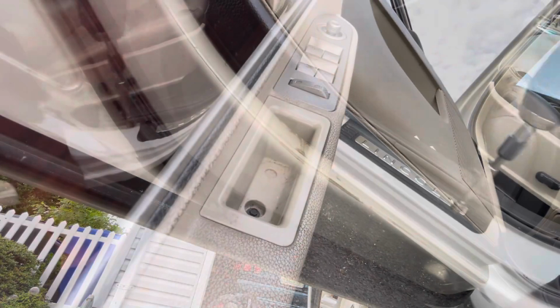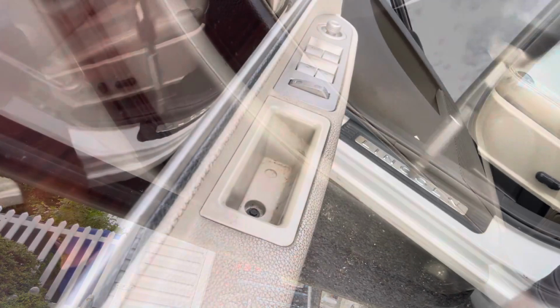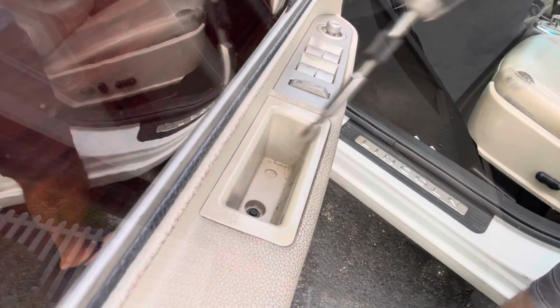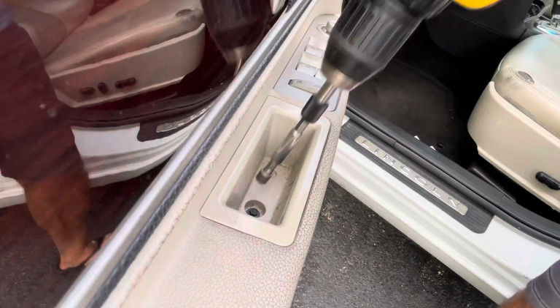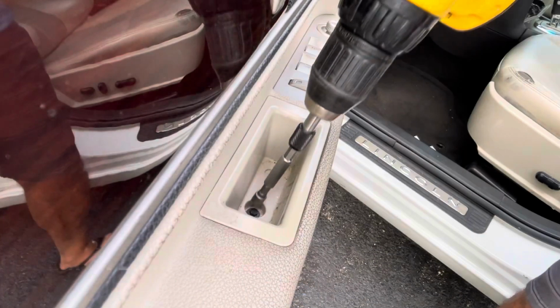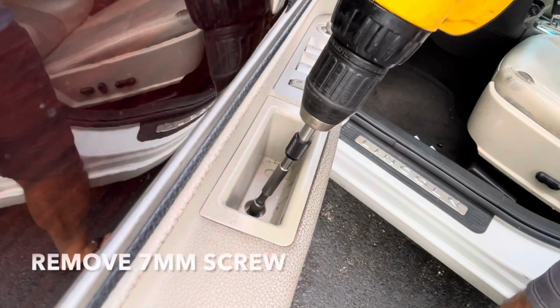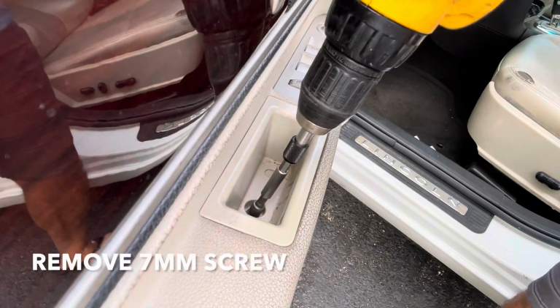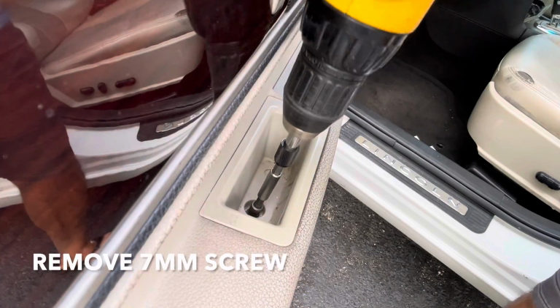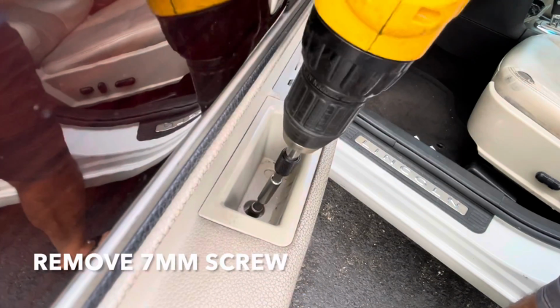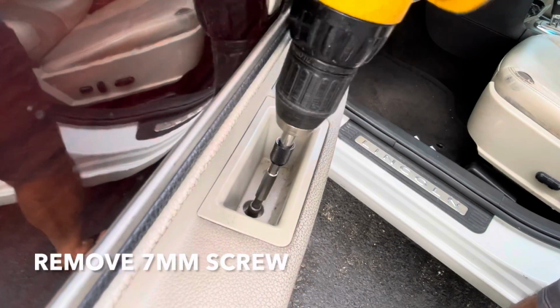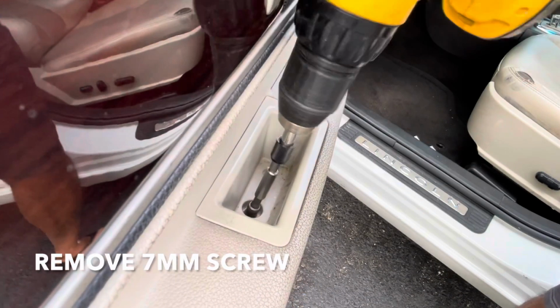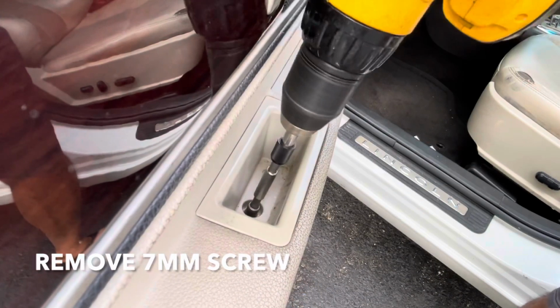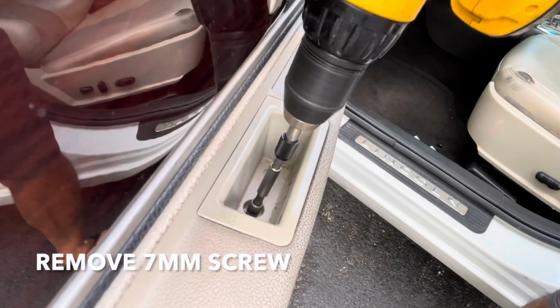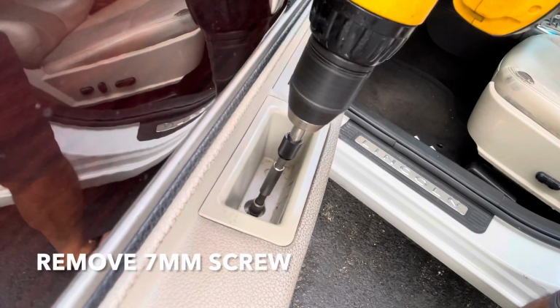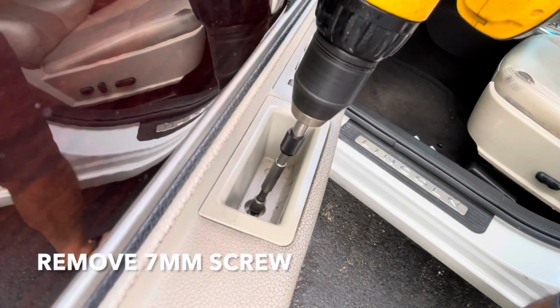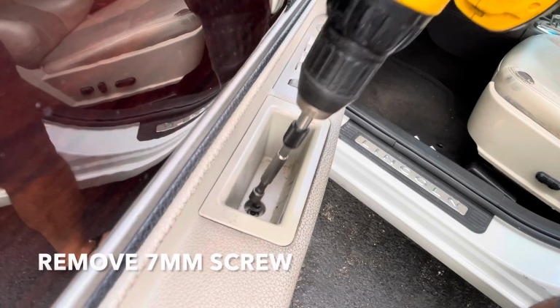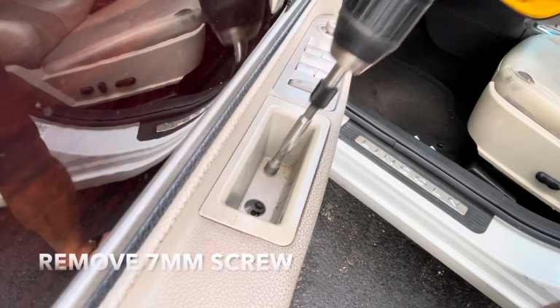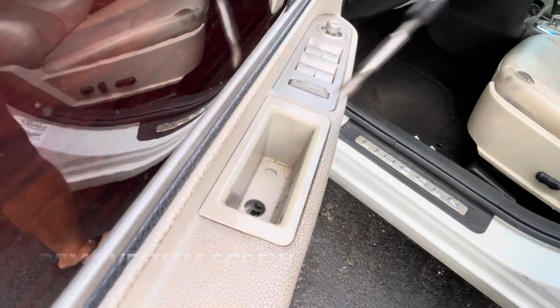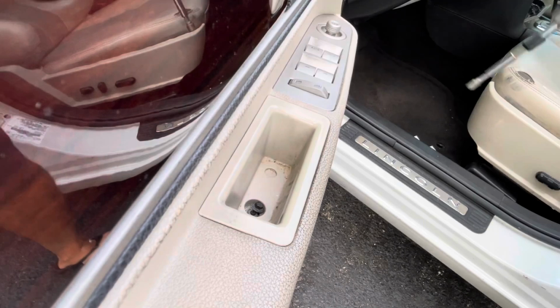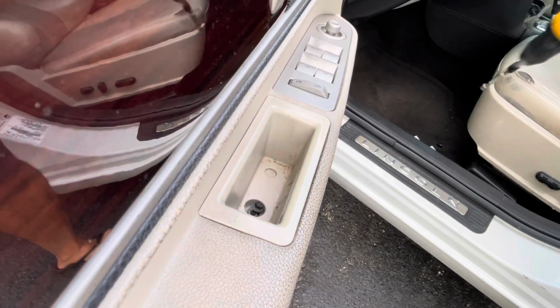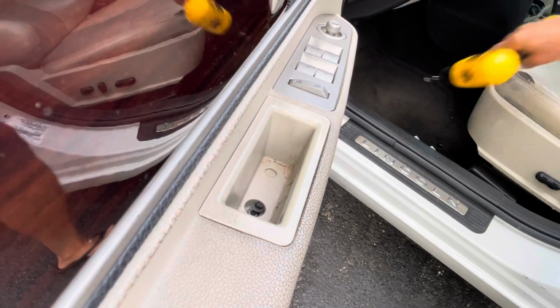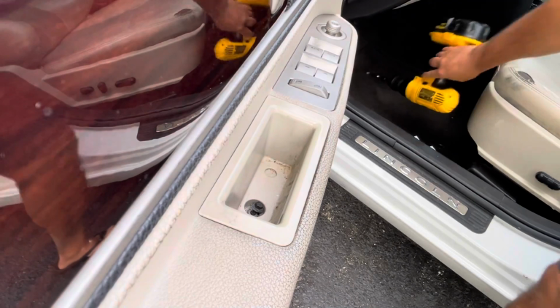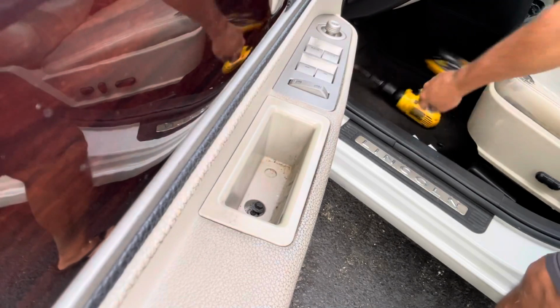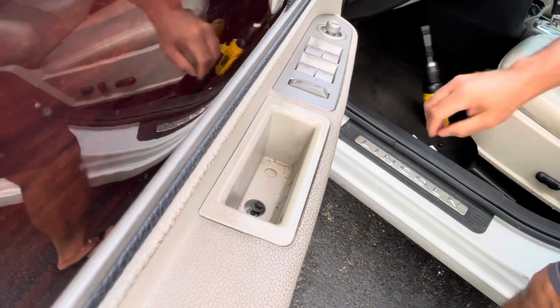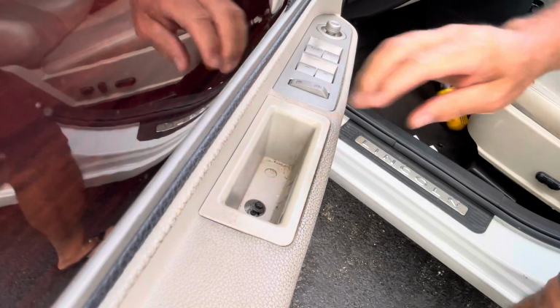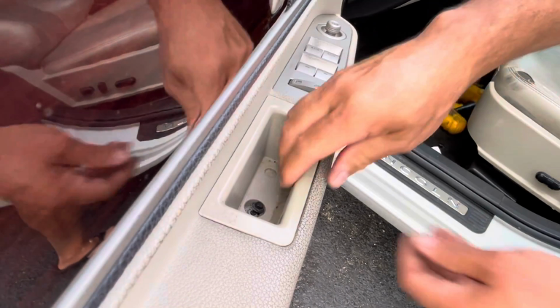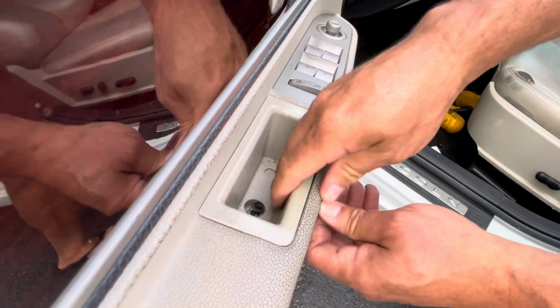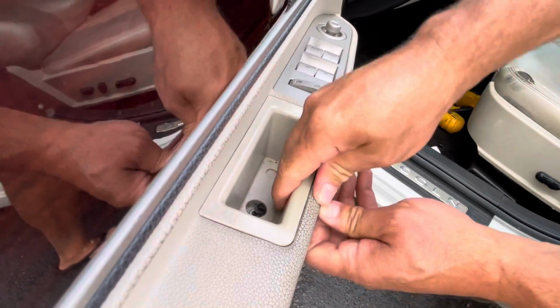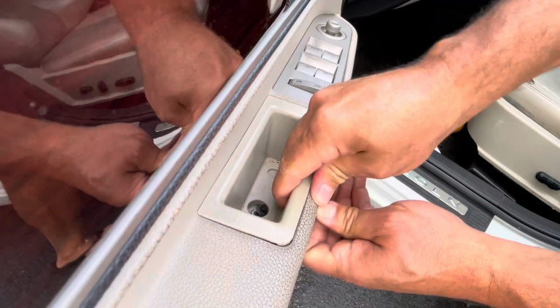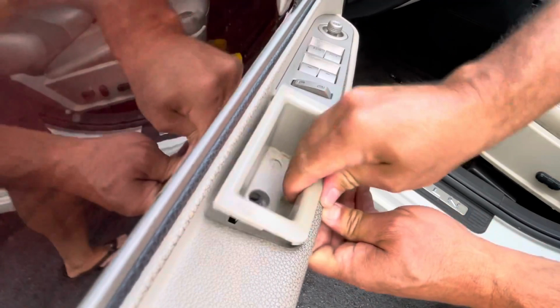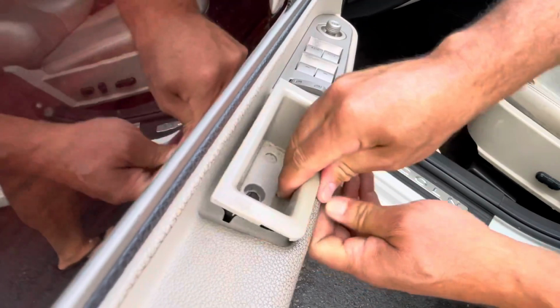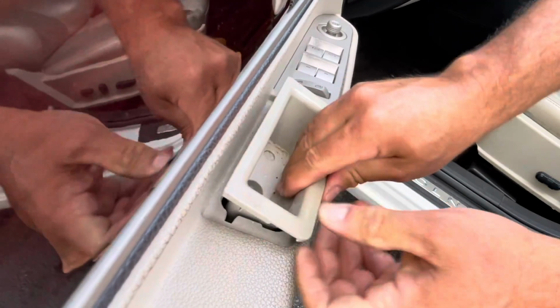This is a 7mm. Once you remove that, you can remove this piece.